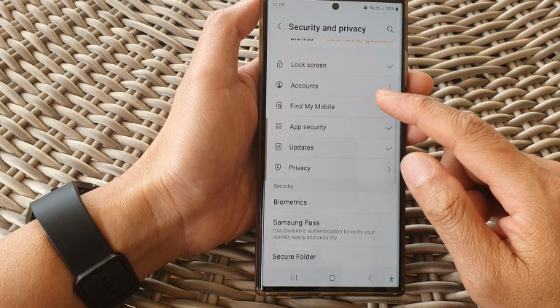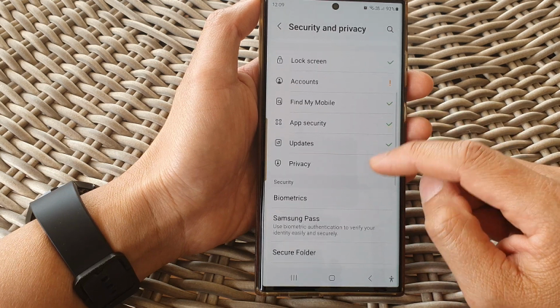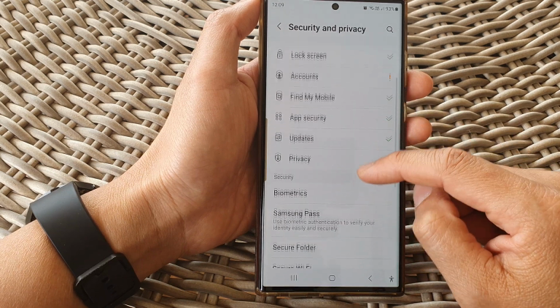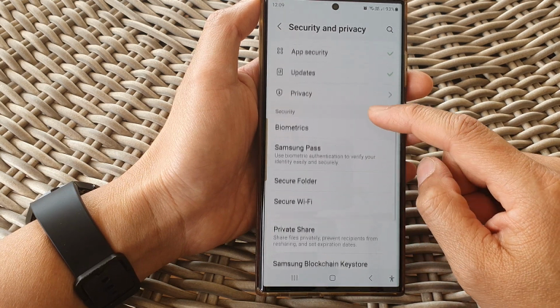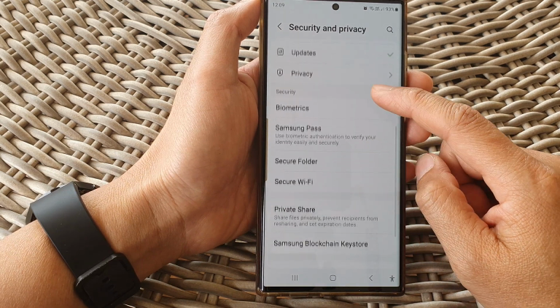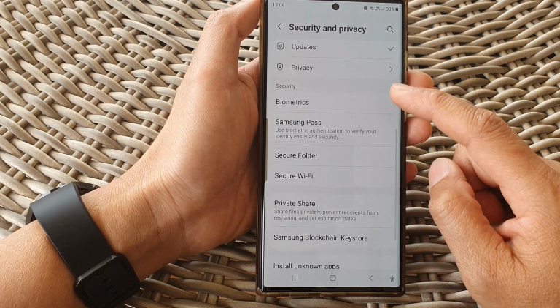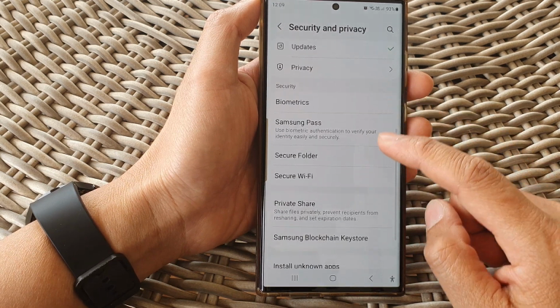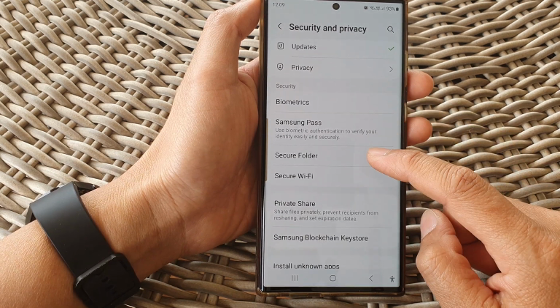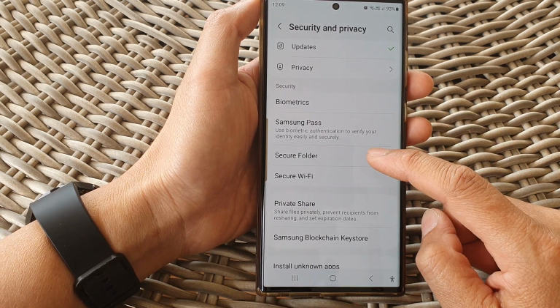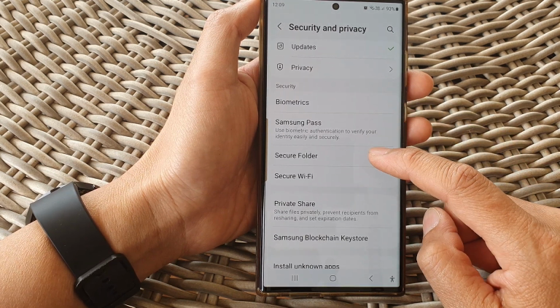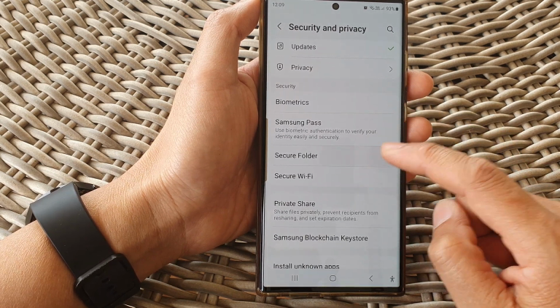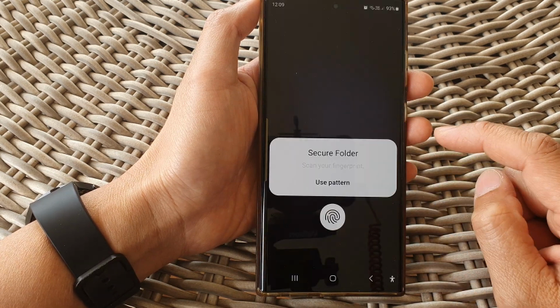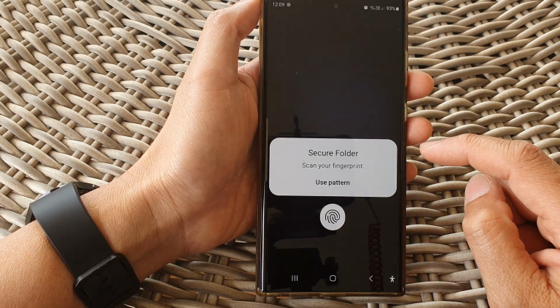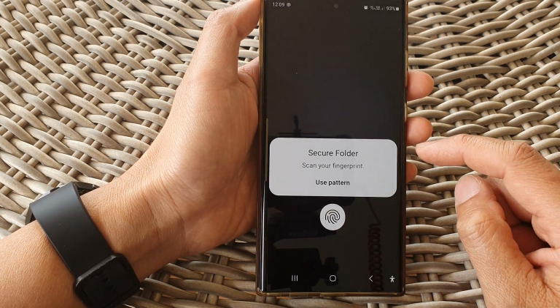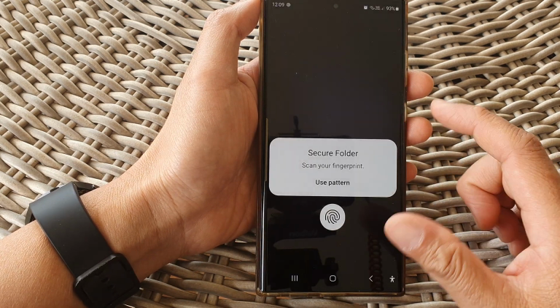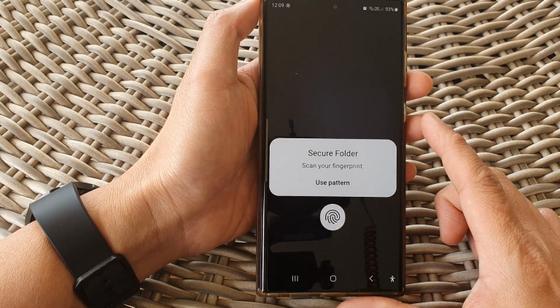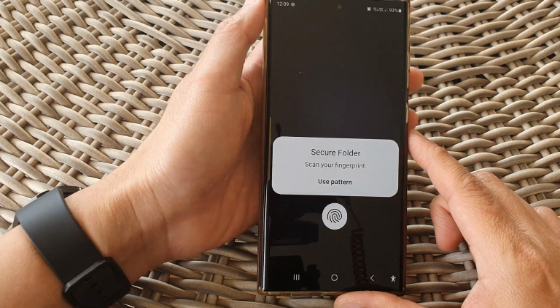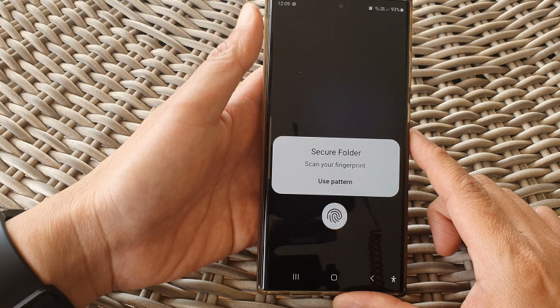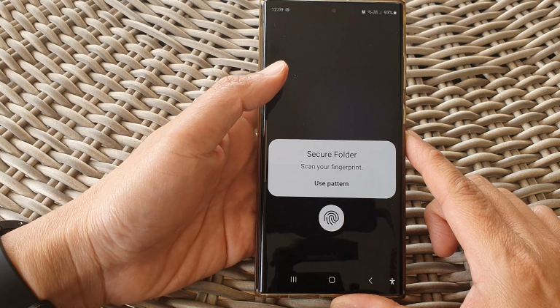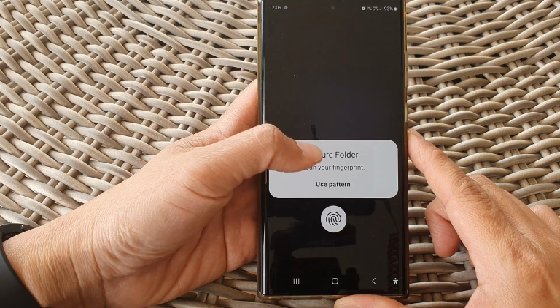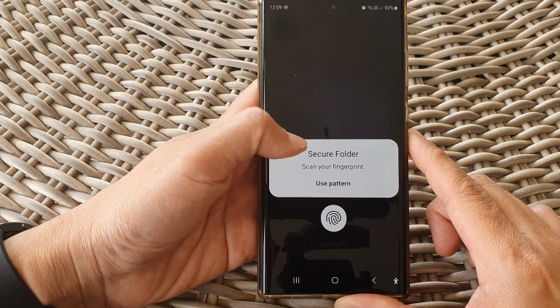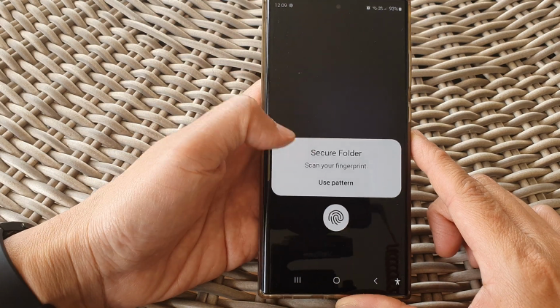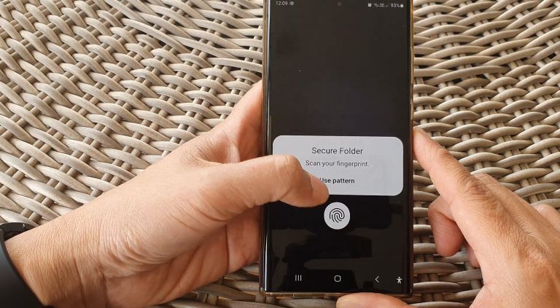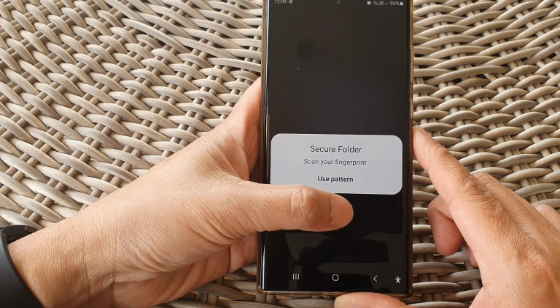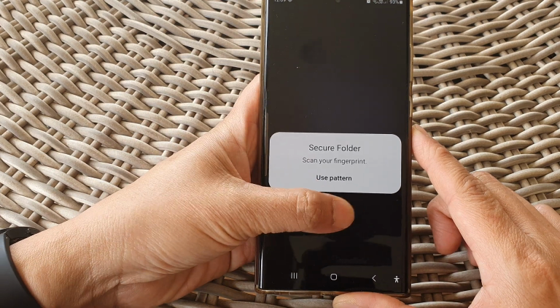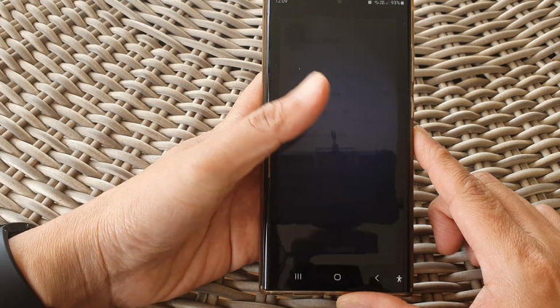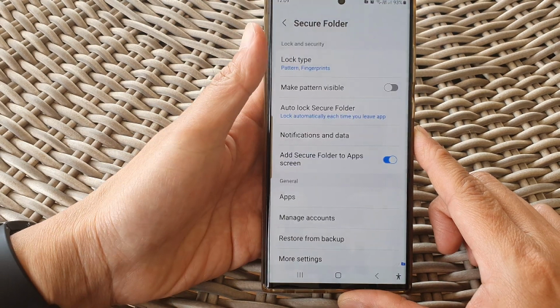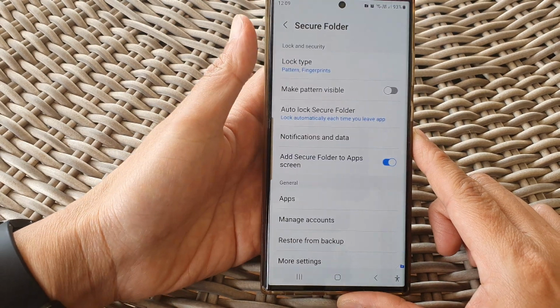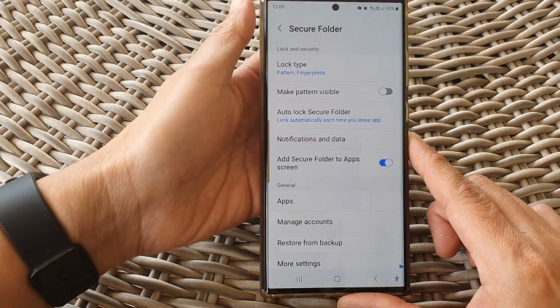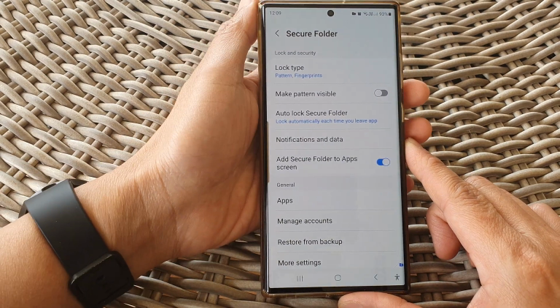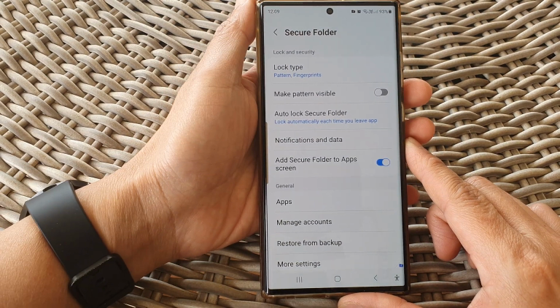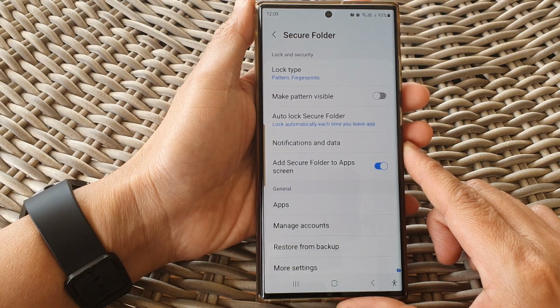Then scroll down and tap on secure folder. Next, sign into your secure folder with a pin, password, or a fingerprint.